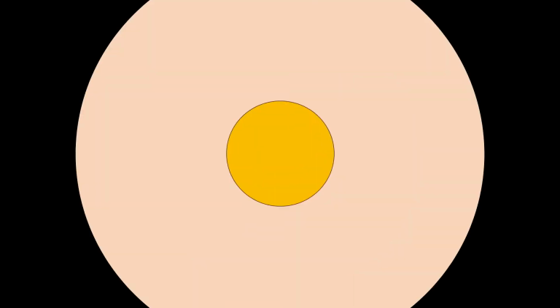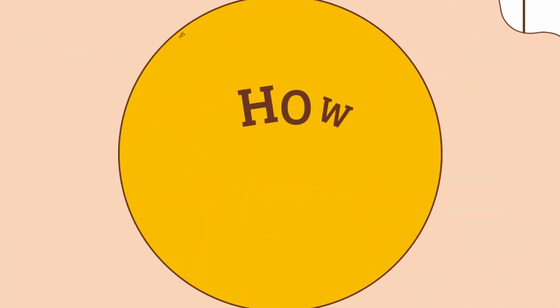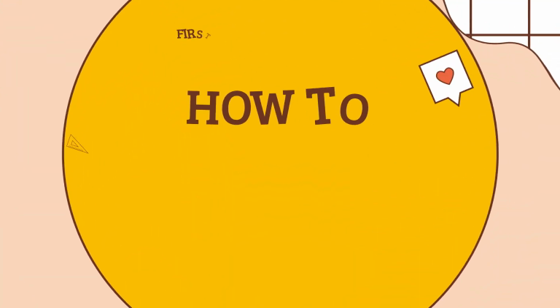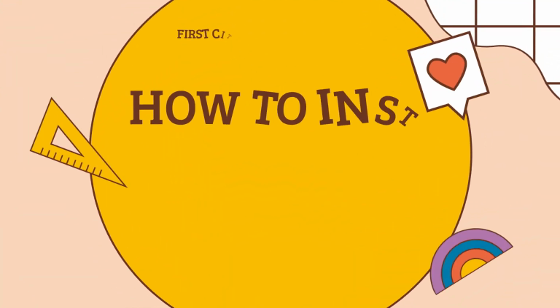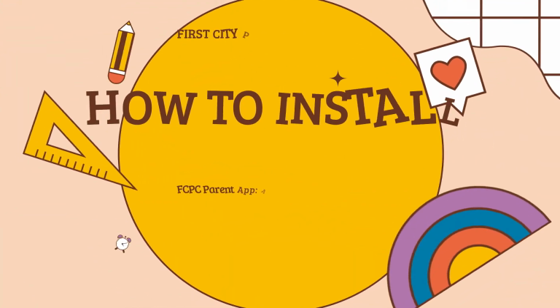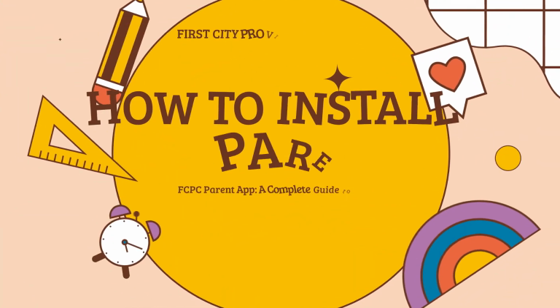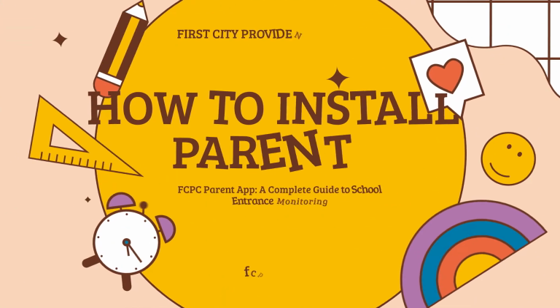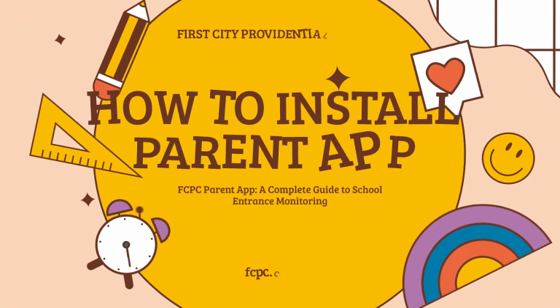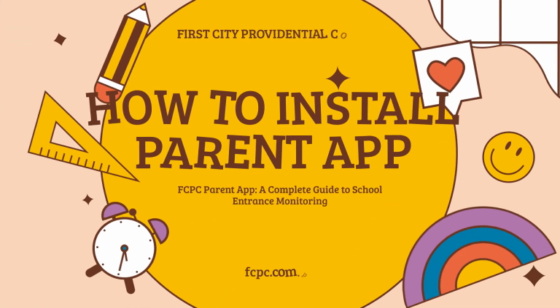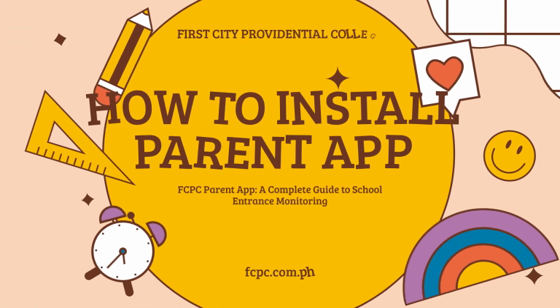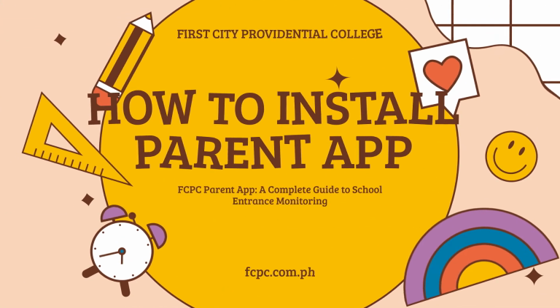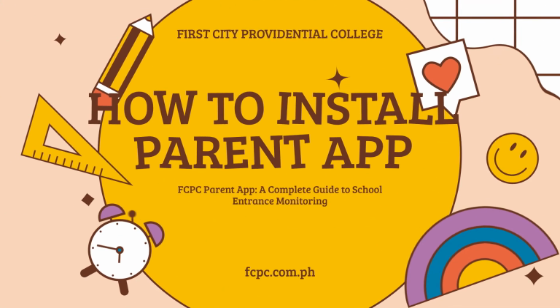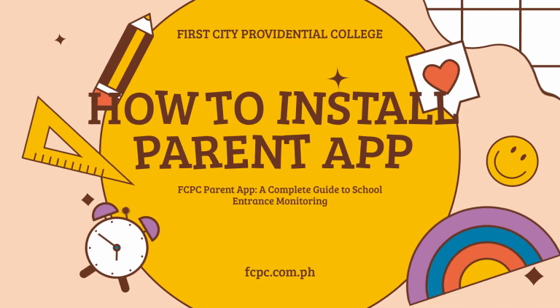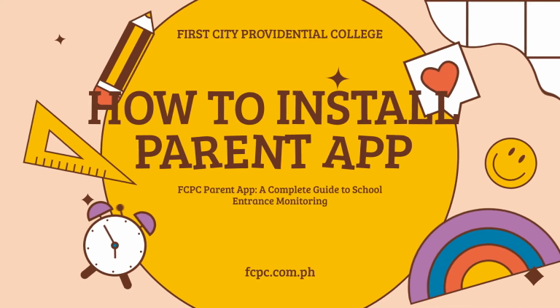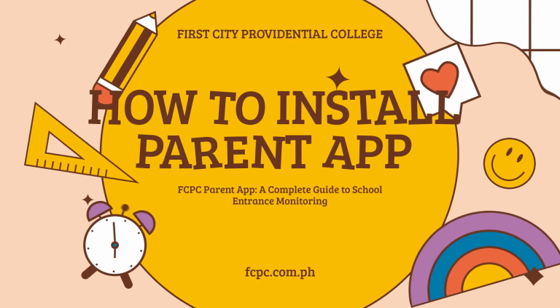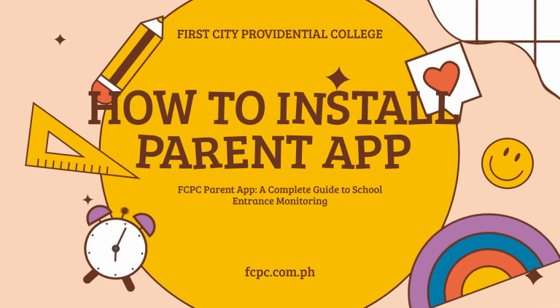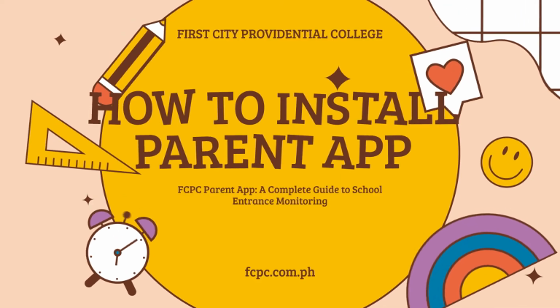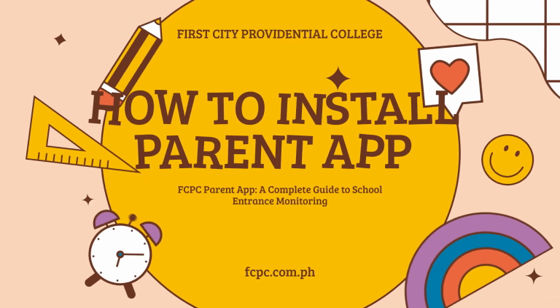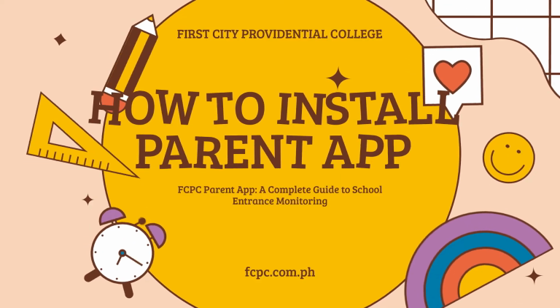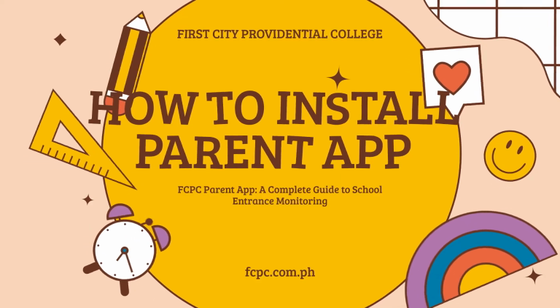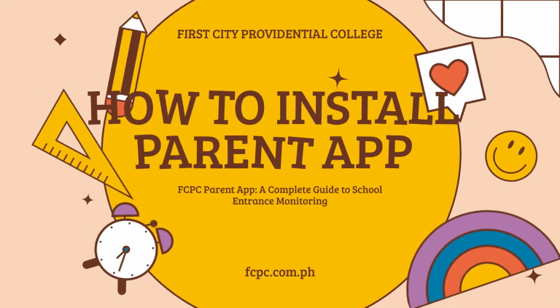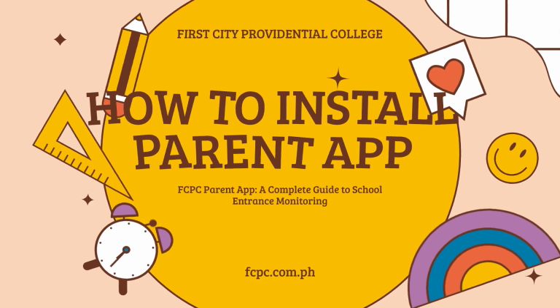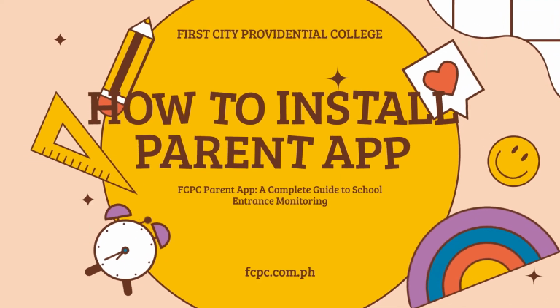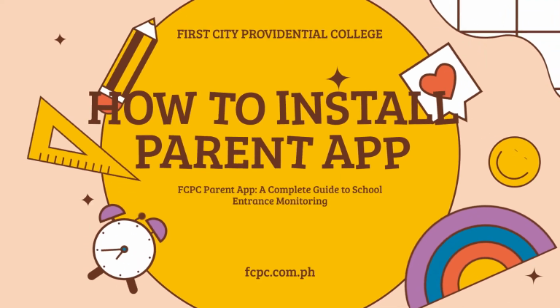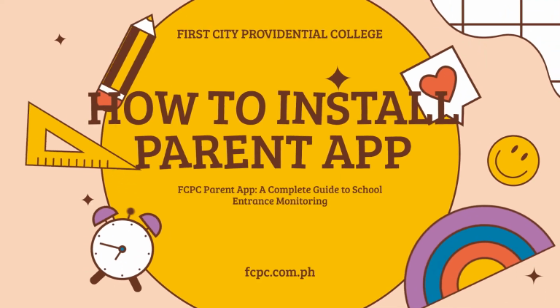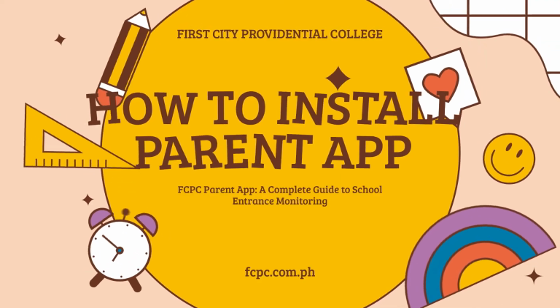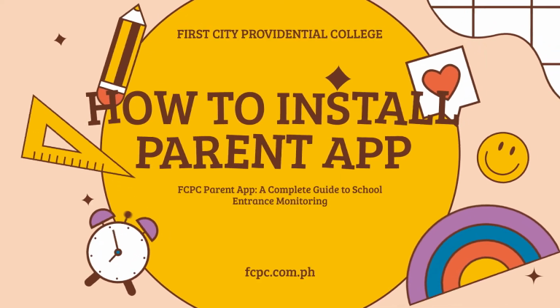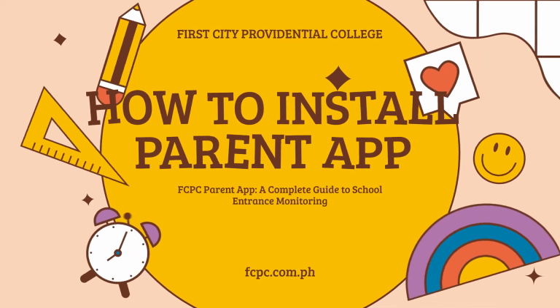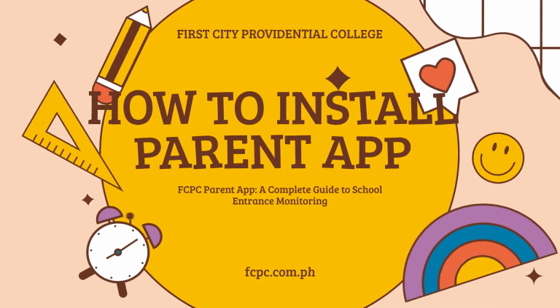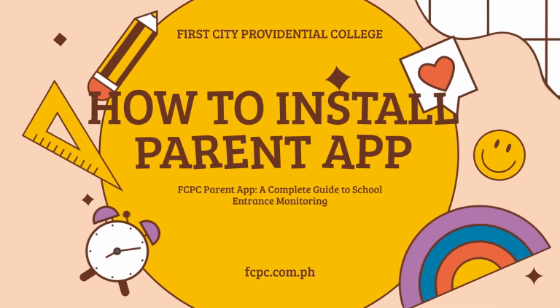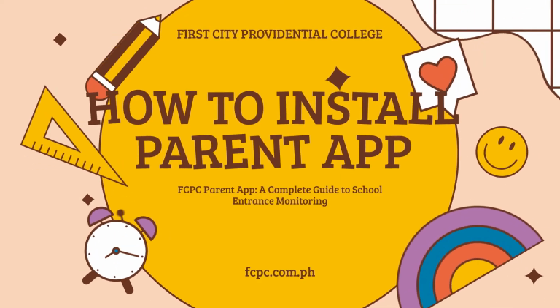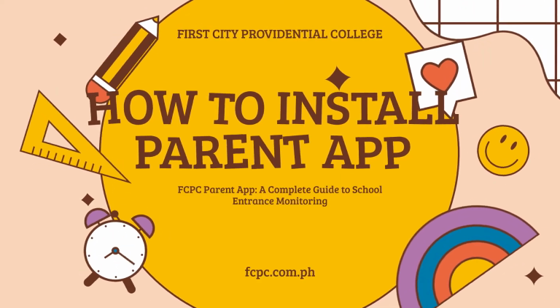Hello parents! In this tutorial, we'll guide you through the process of installing the CALMS Parent app.